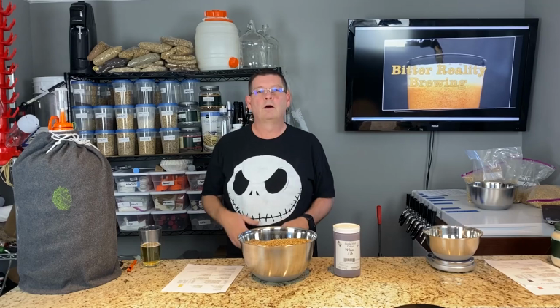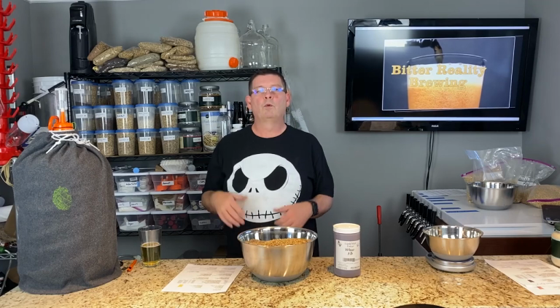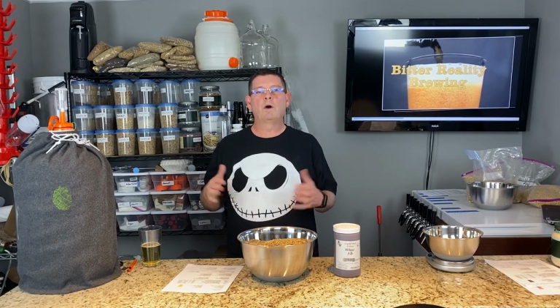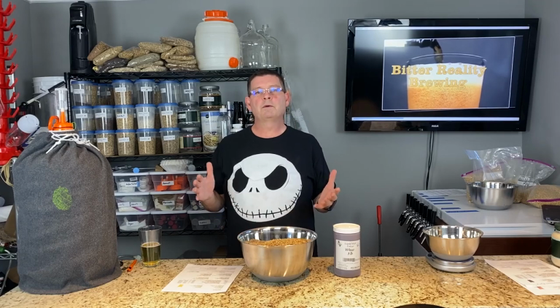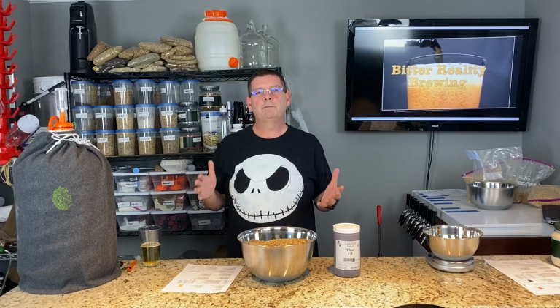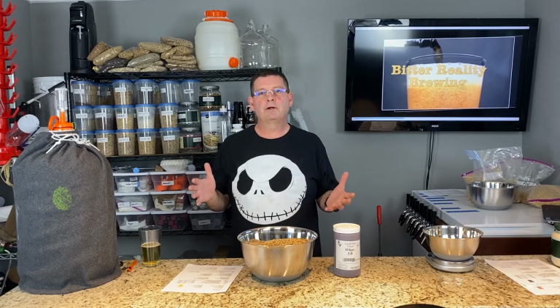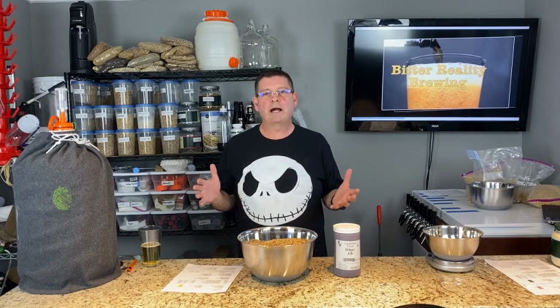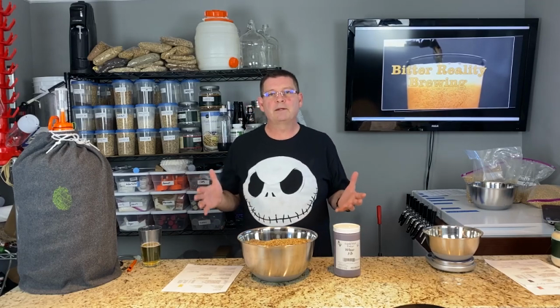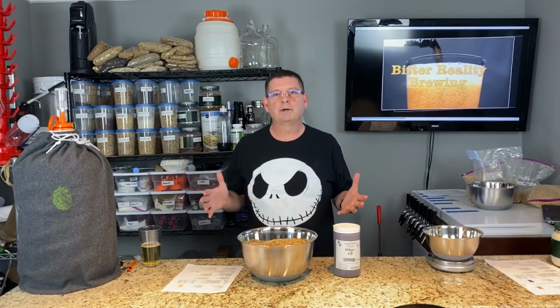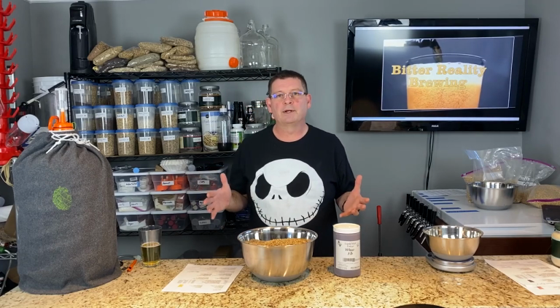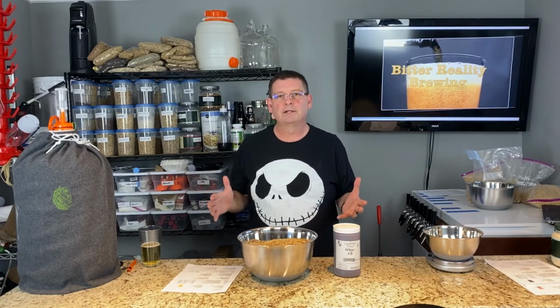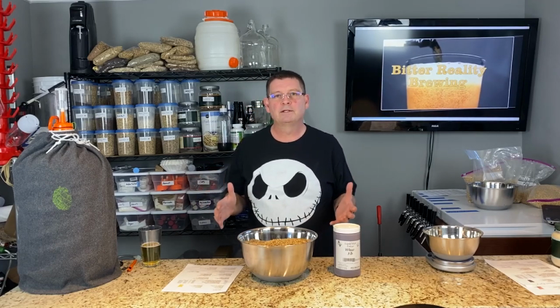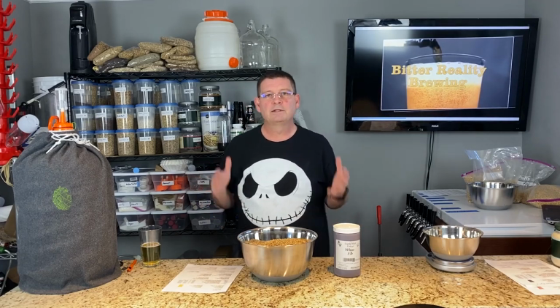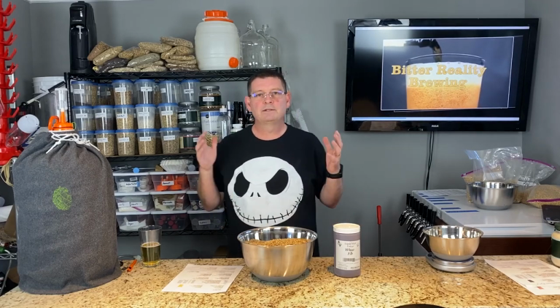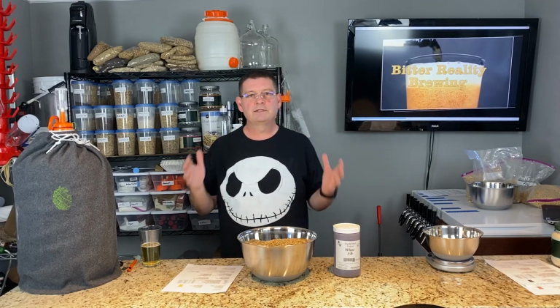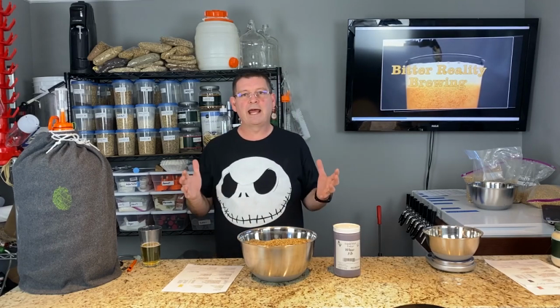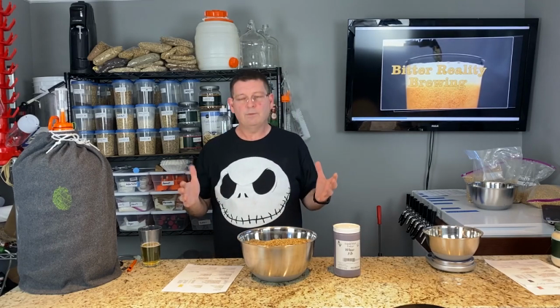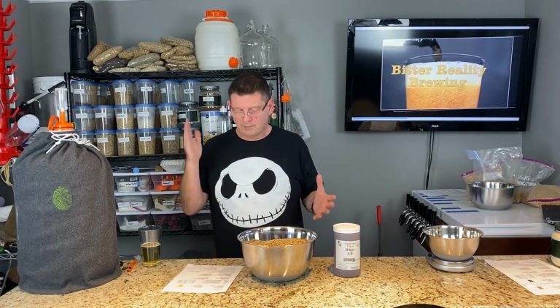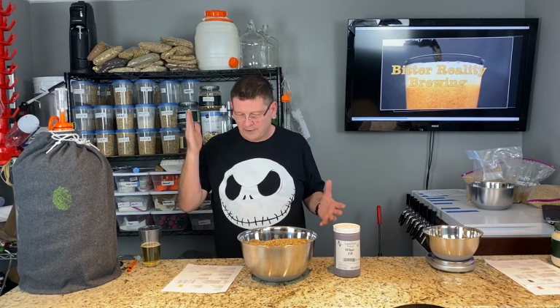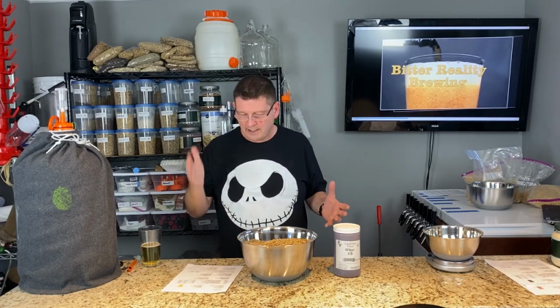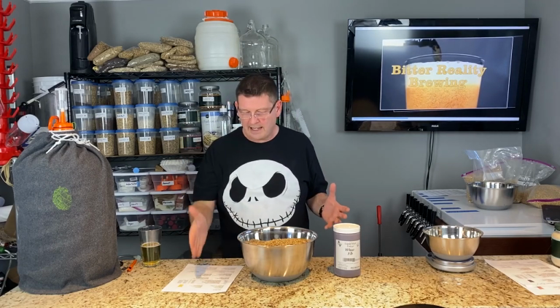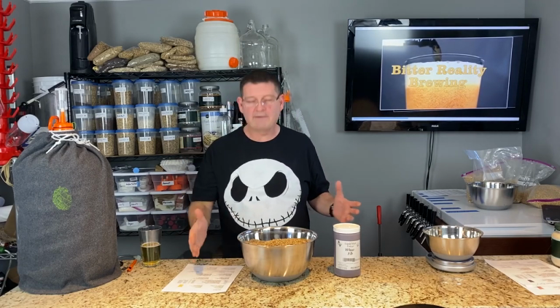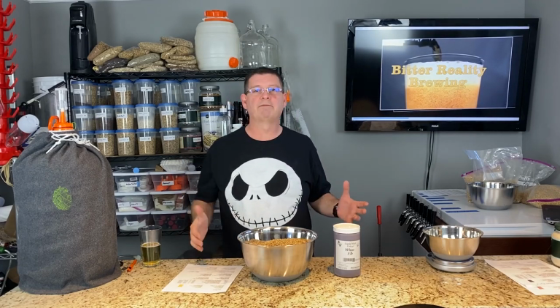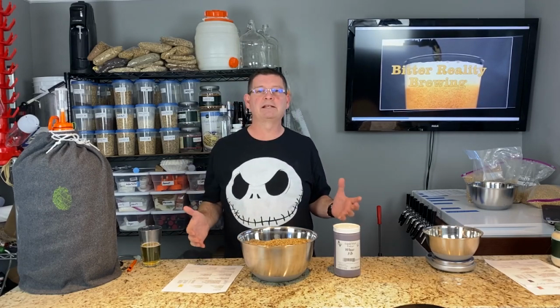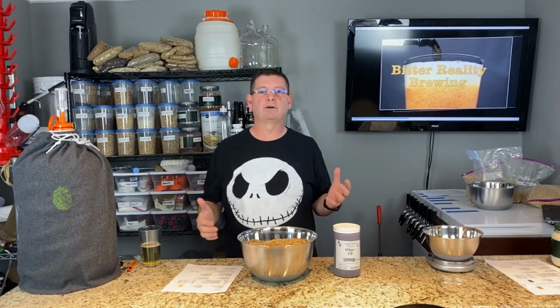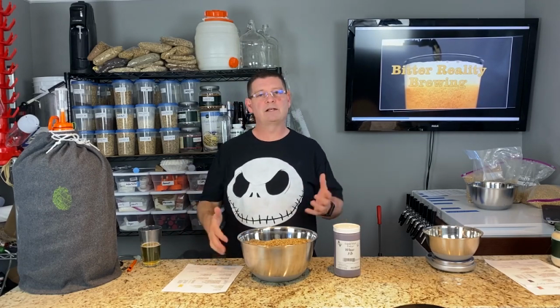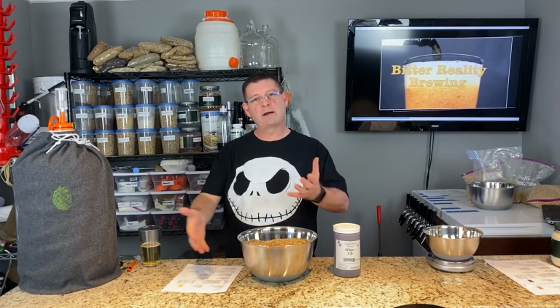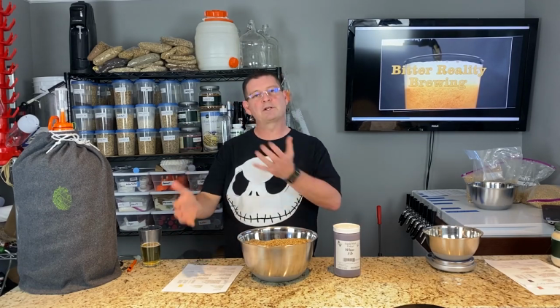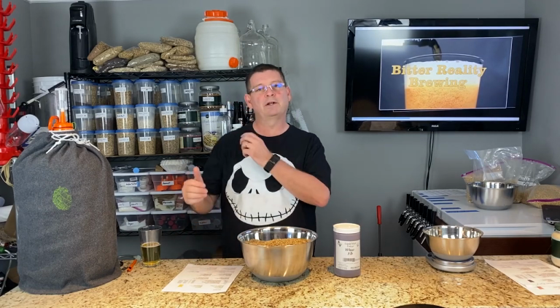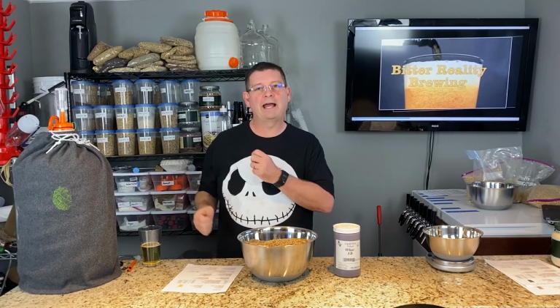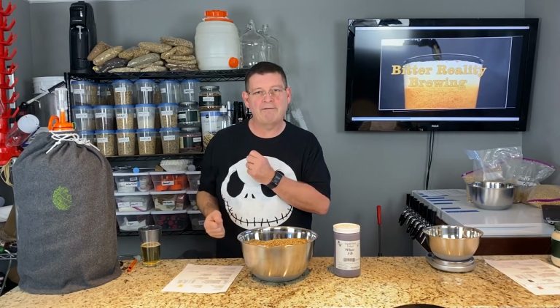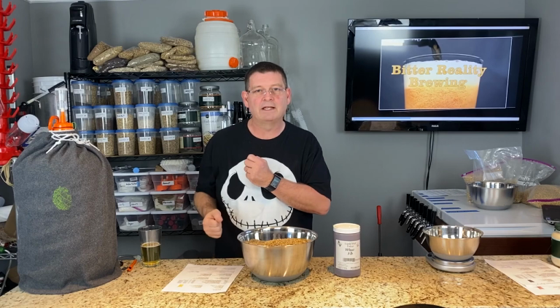Welcome to Bitter Reality Brewing. Today we're brewing a Hefeweizen, or as I was calling it, a heppy.